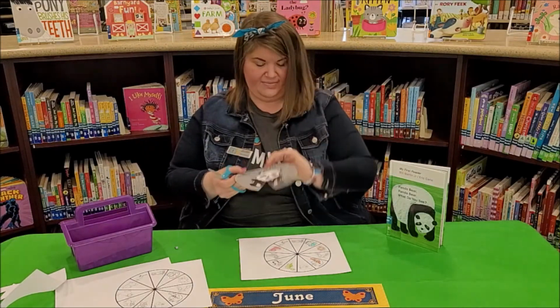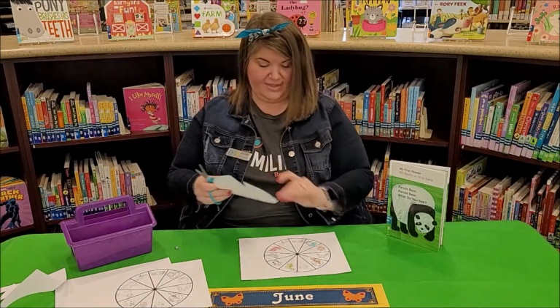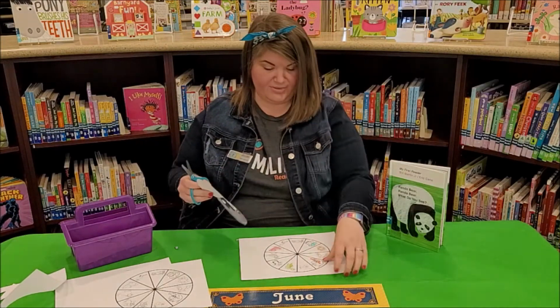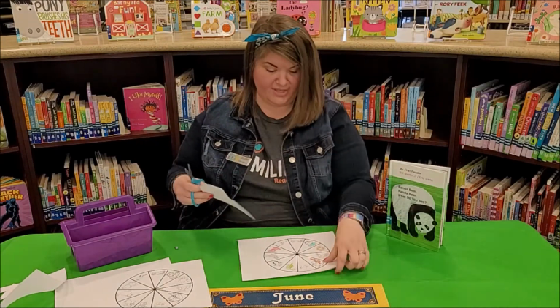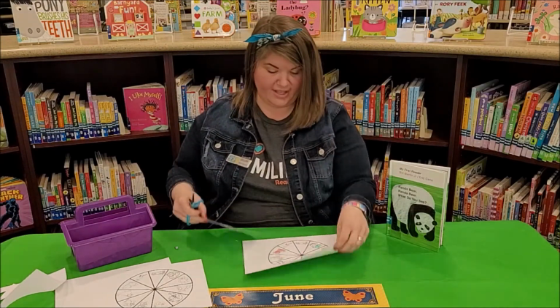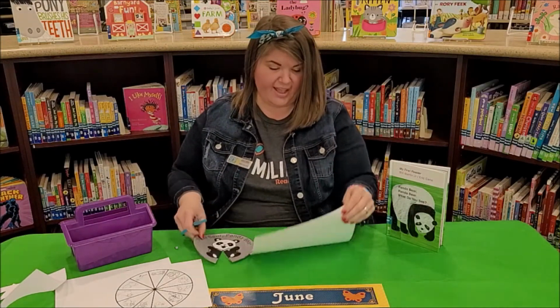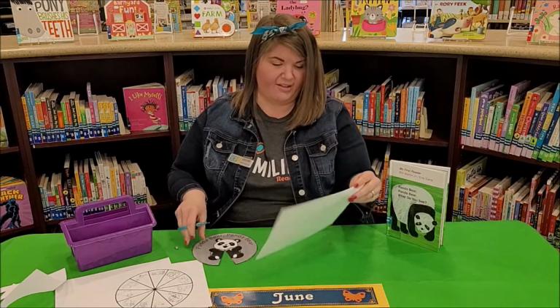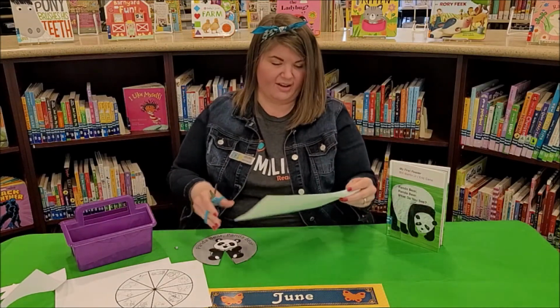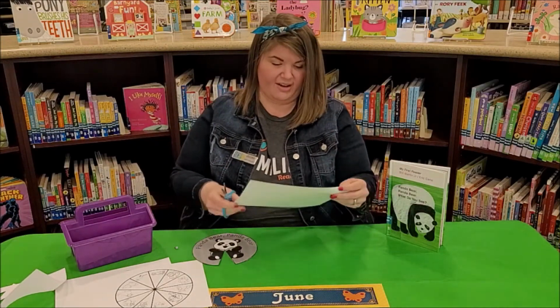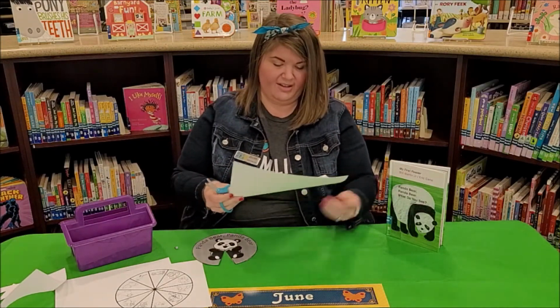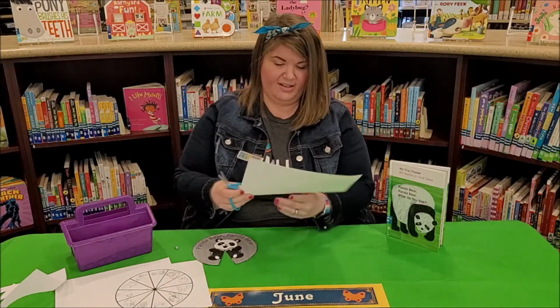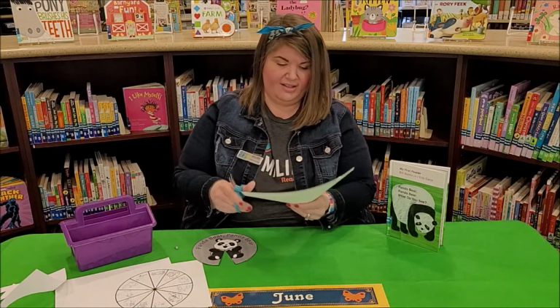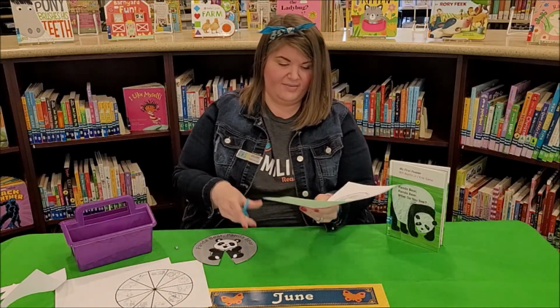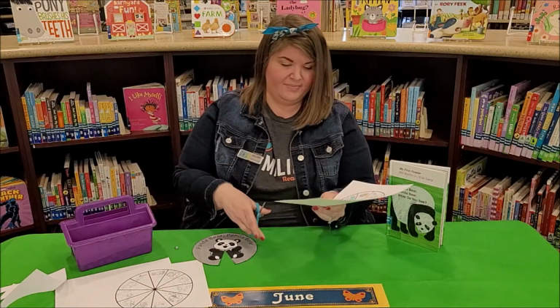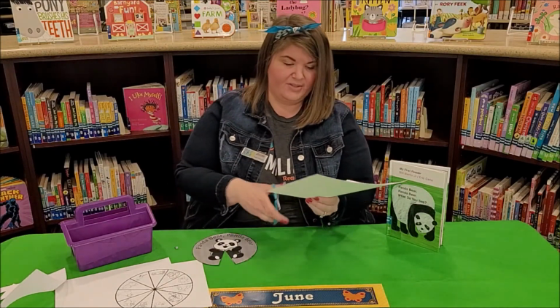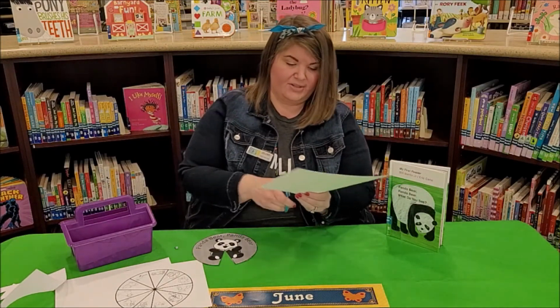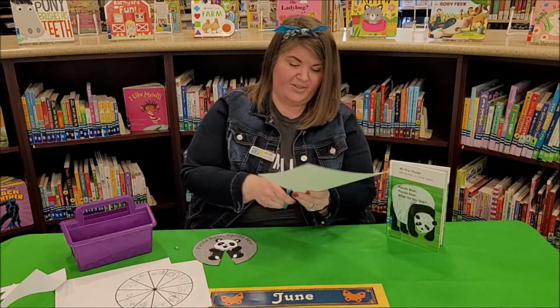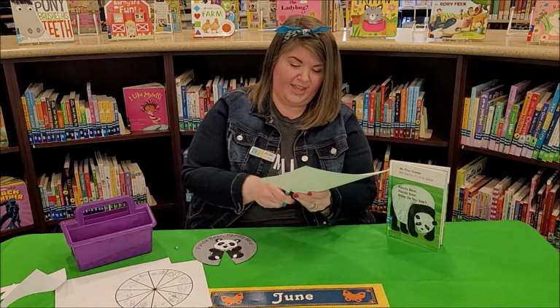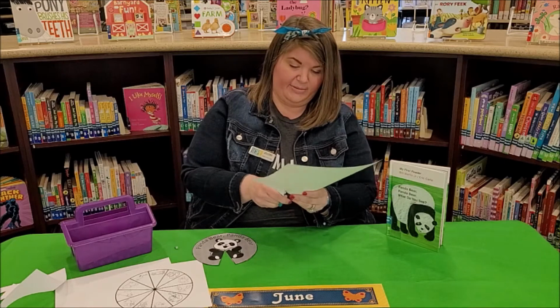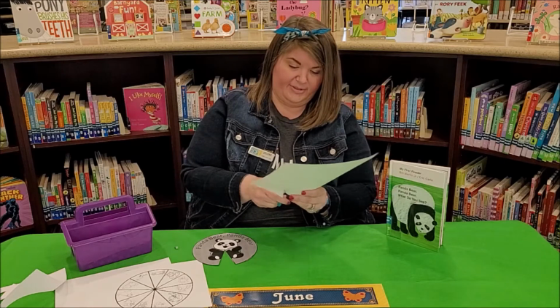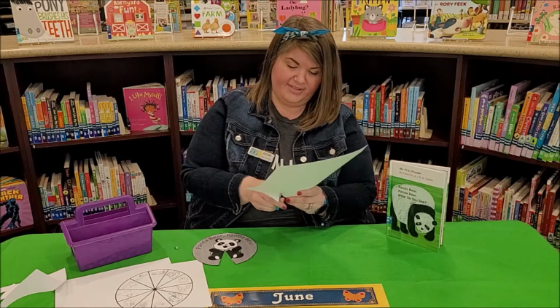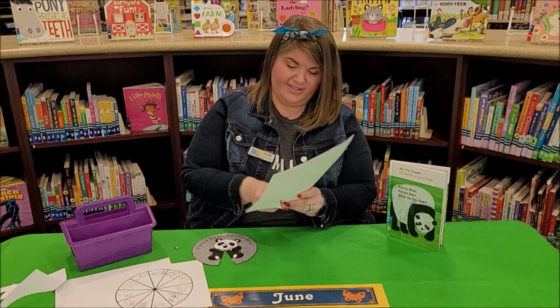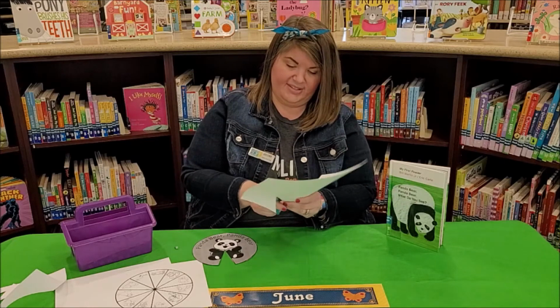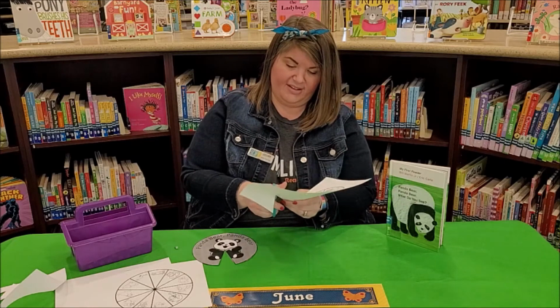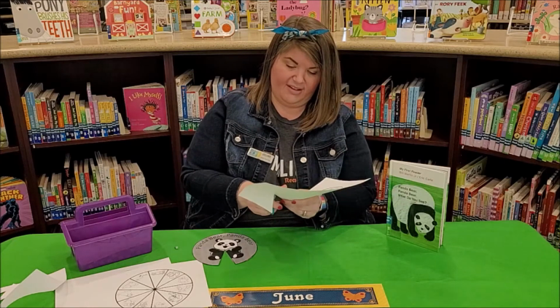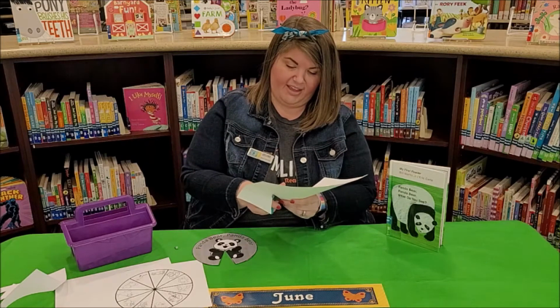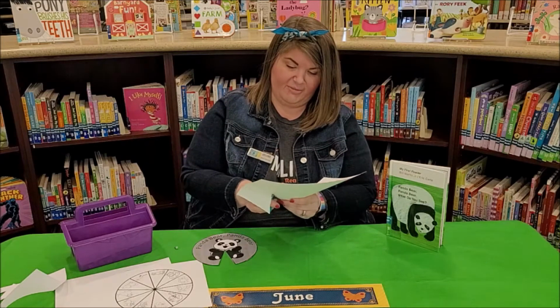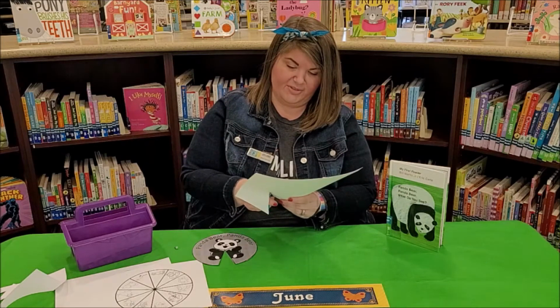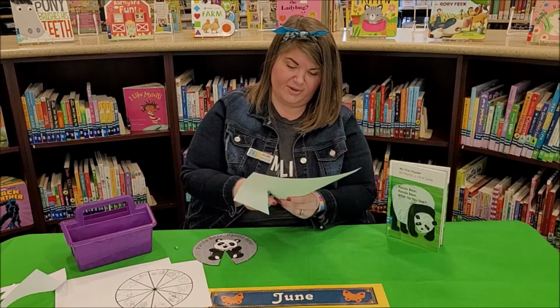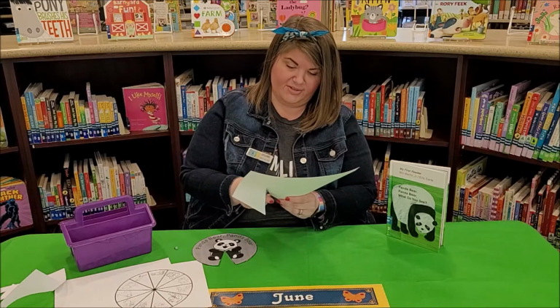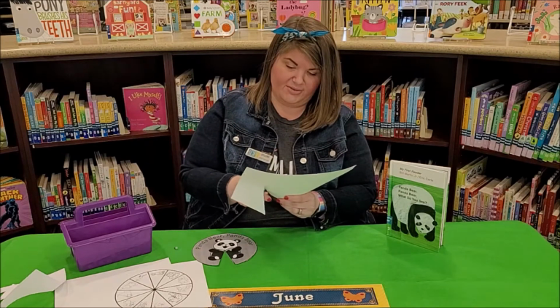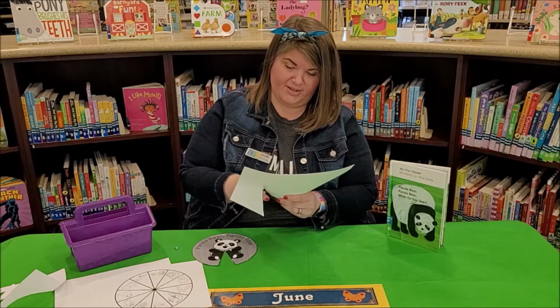Next we're going to cut out our circle with animals — all the animals from our story.